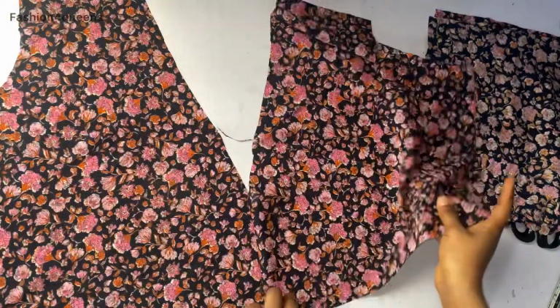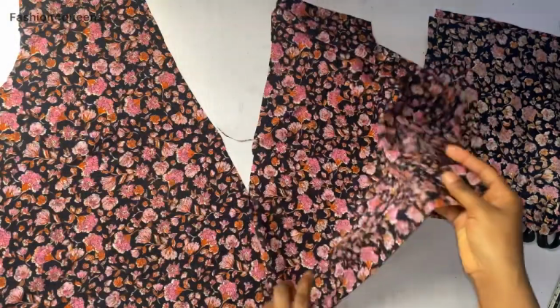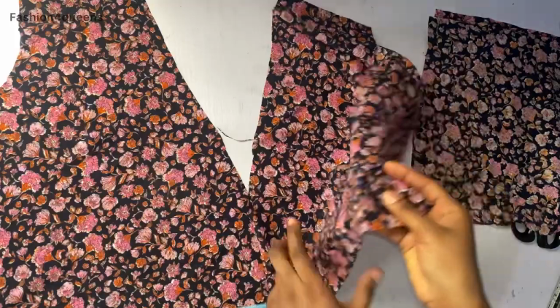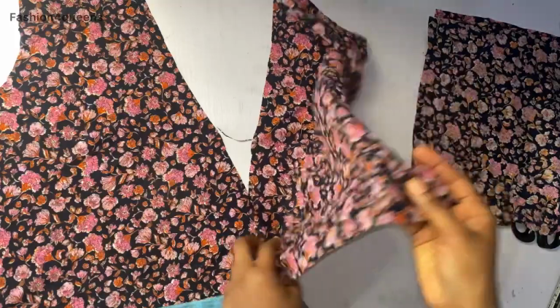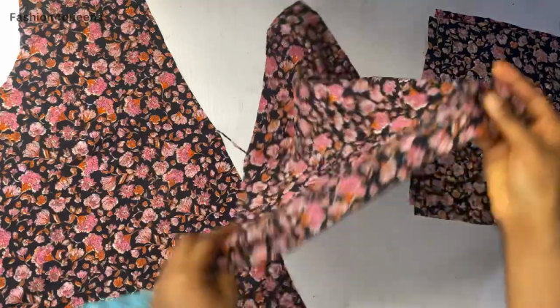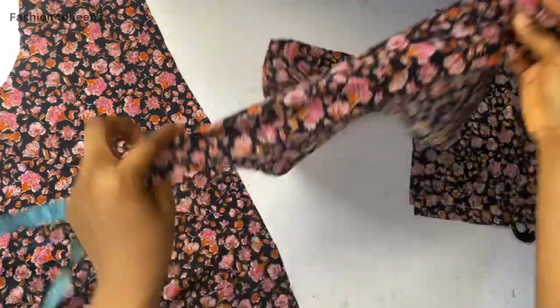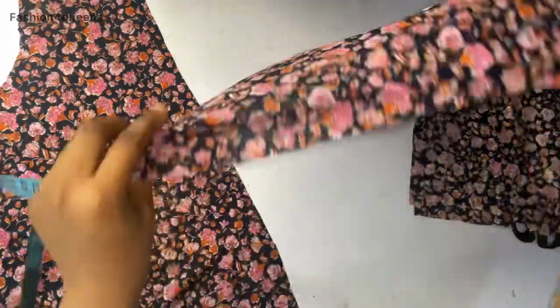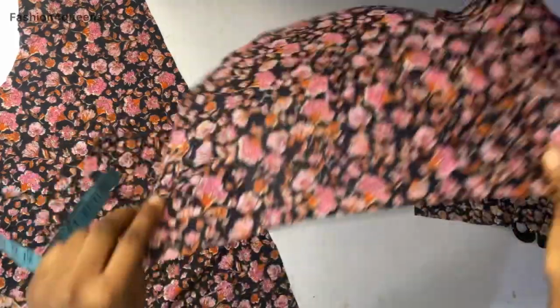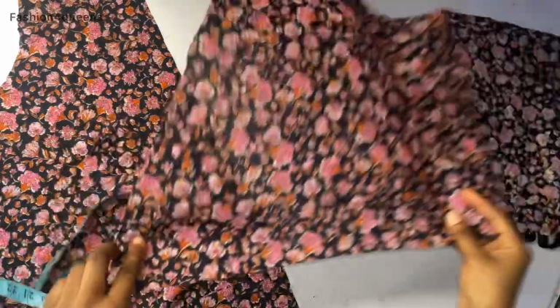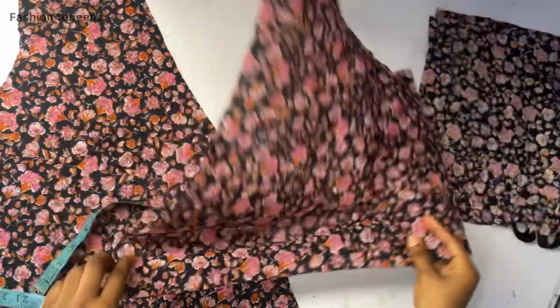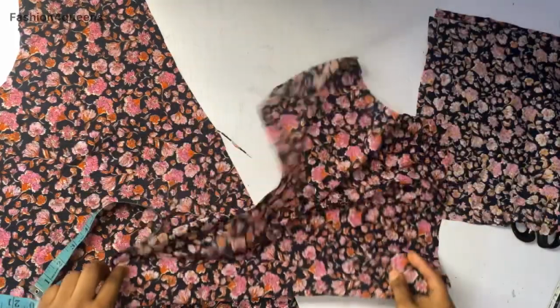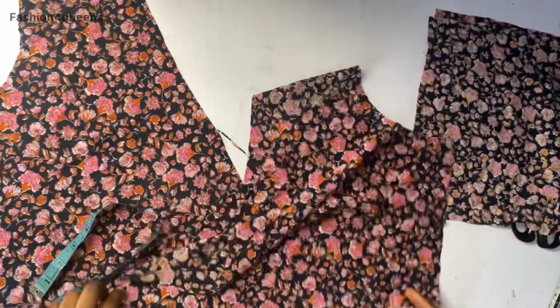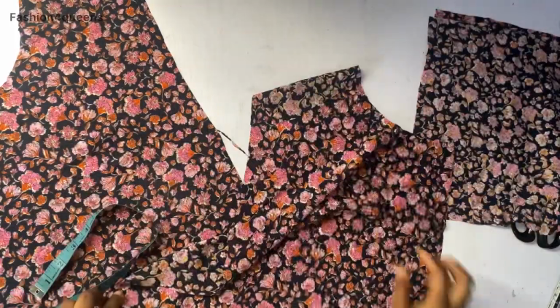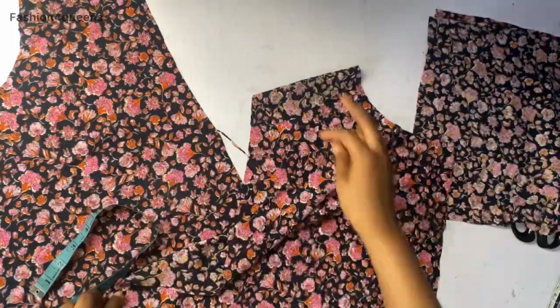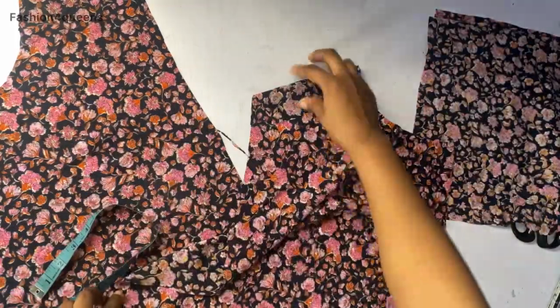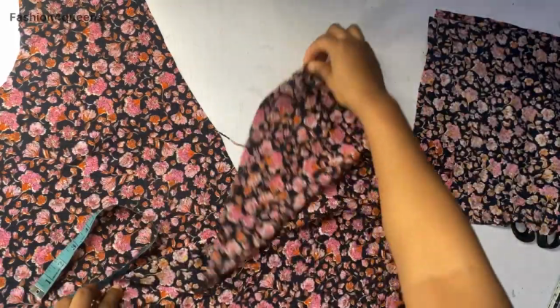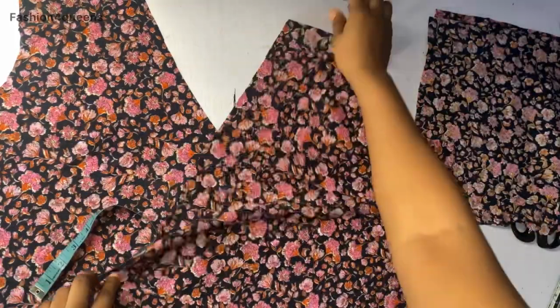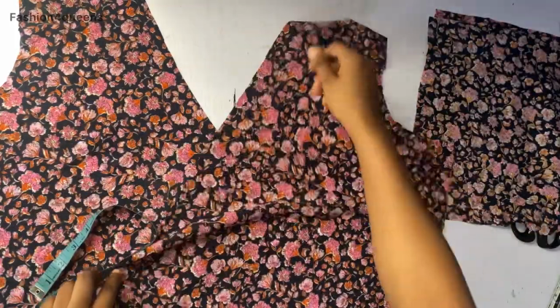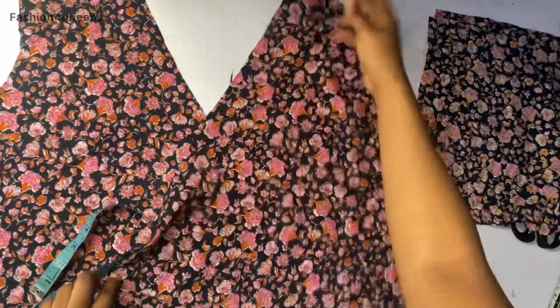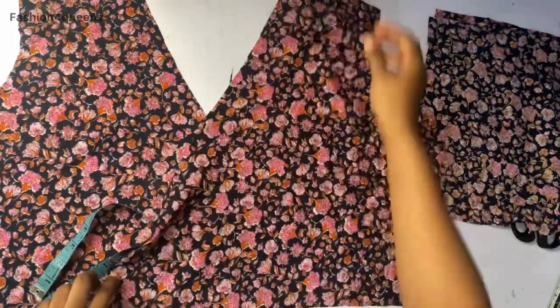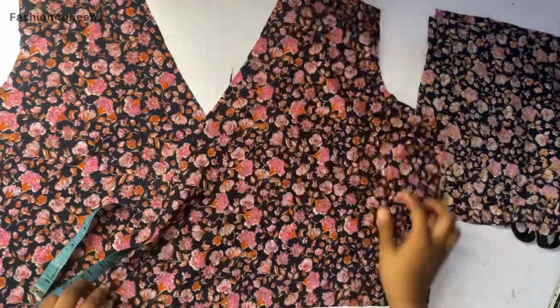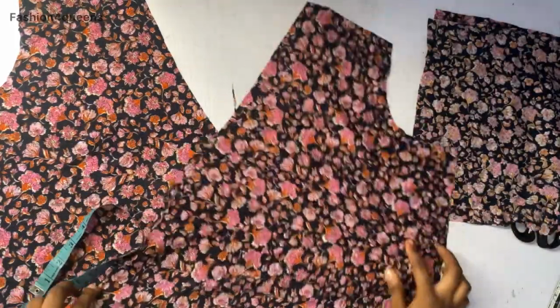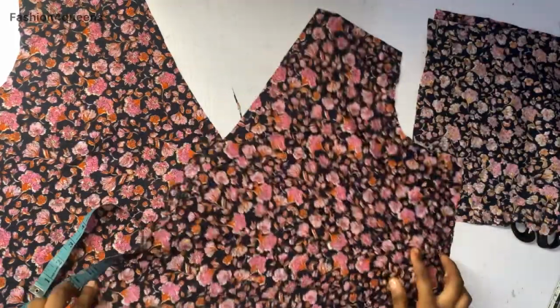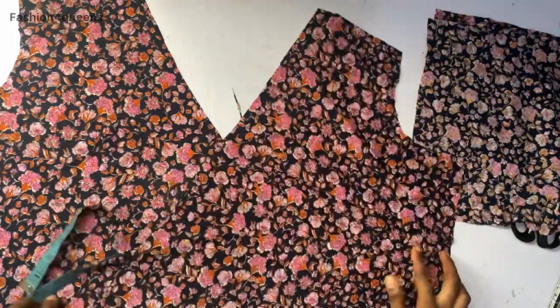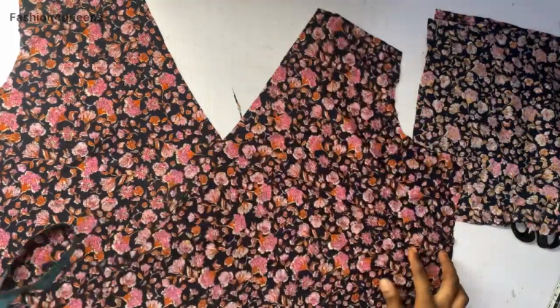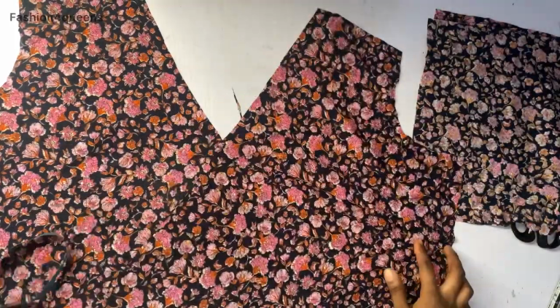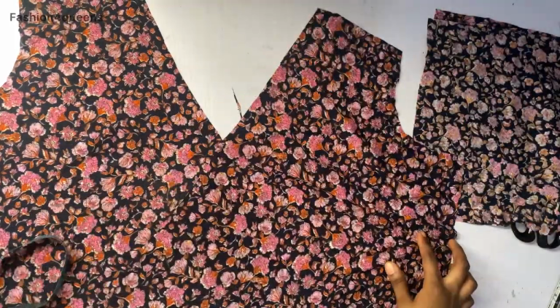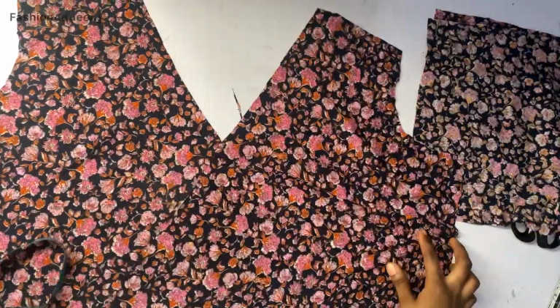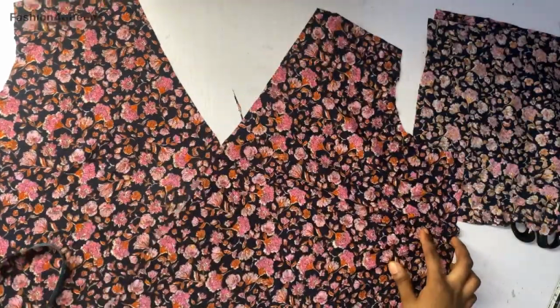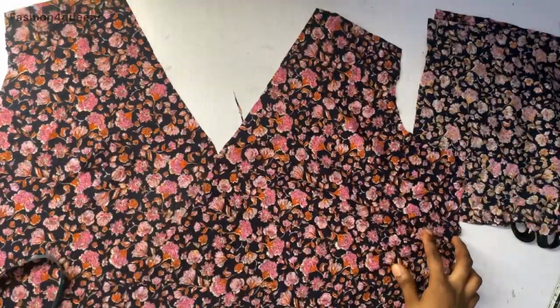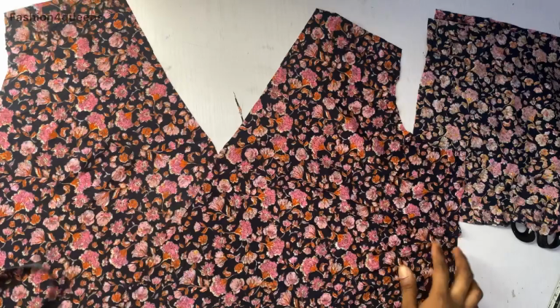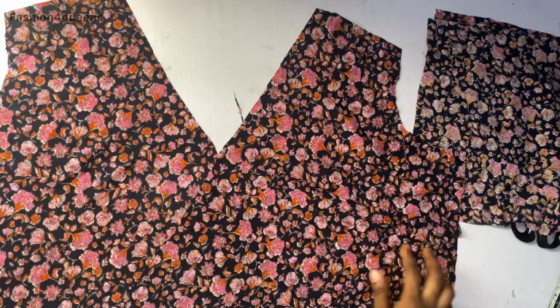By the time we cut it like this, I'm going to open it up to show you how it's going to look. This is how it looks — I'll place one piece on the other and there we have our double cross neck.